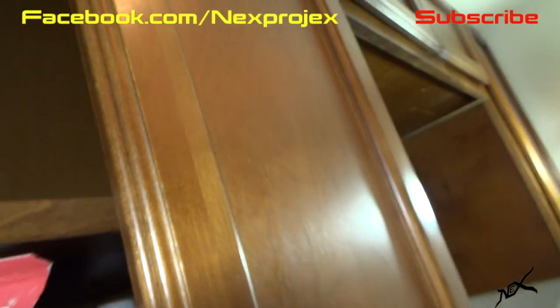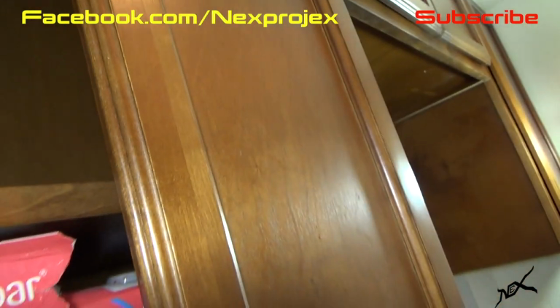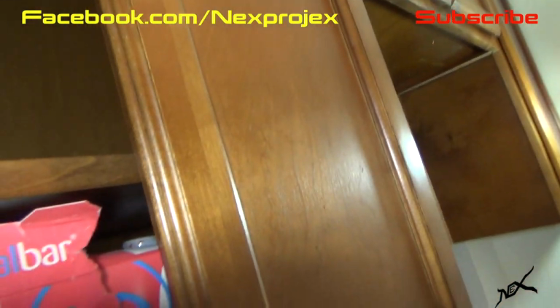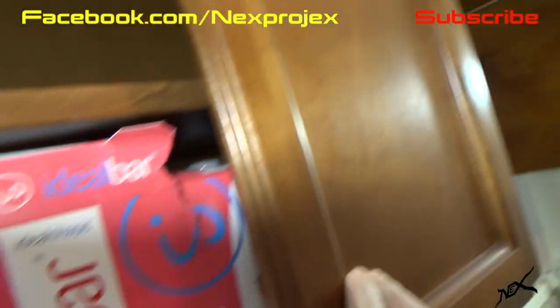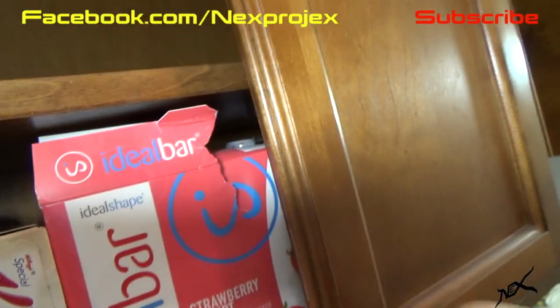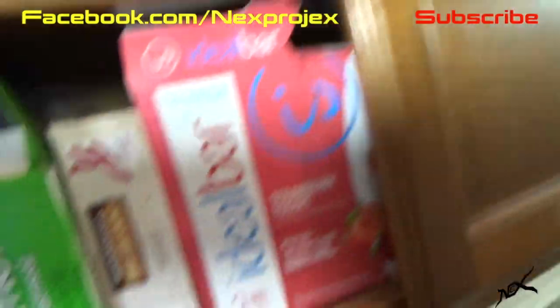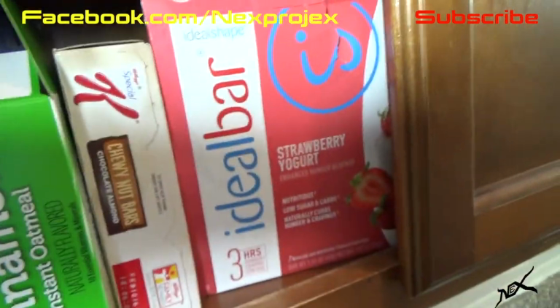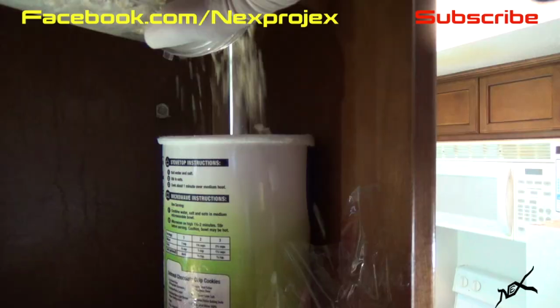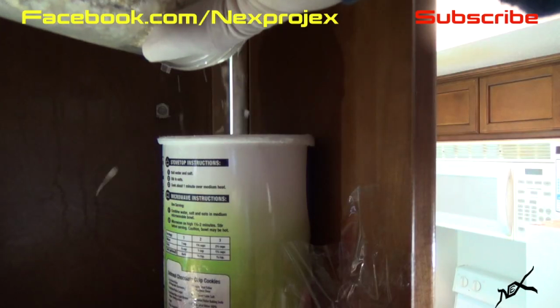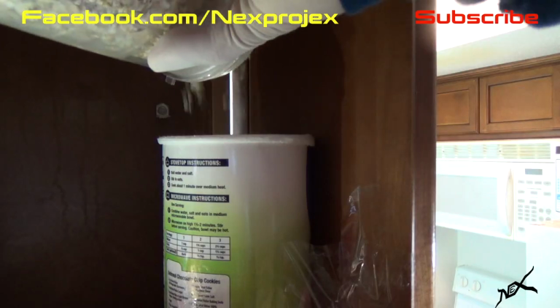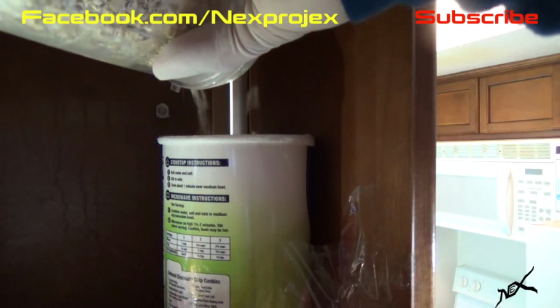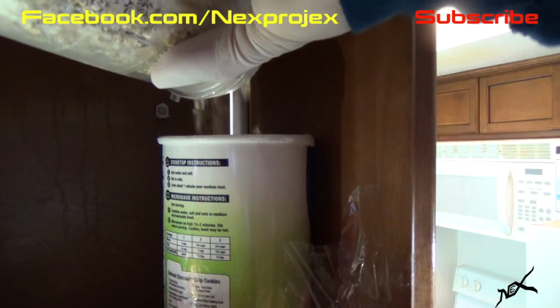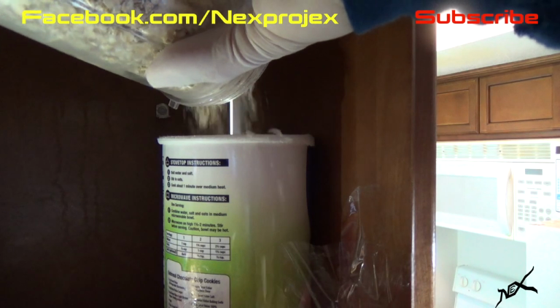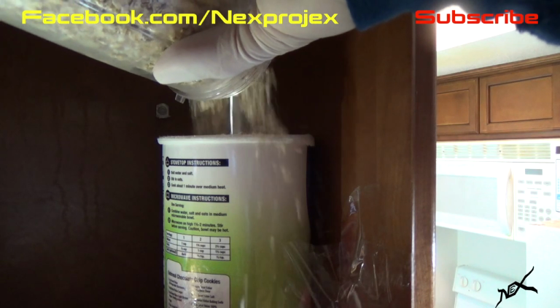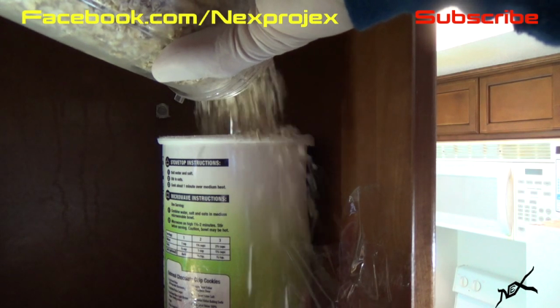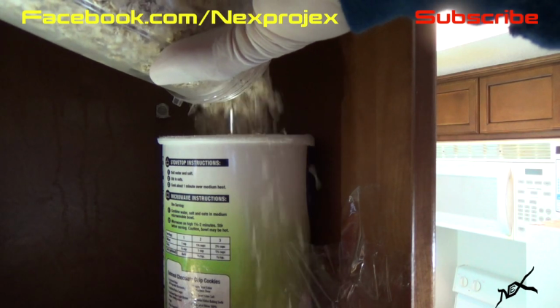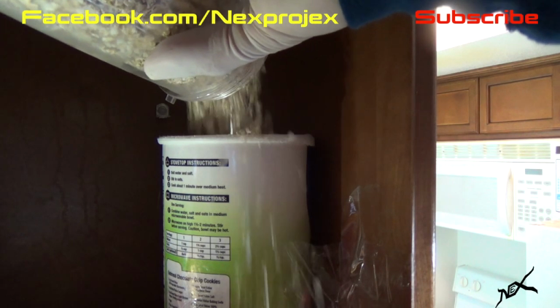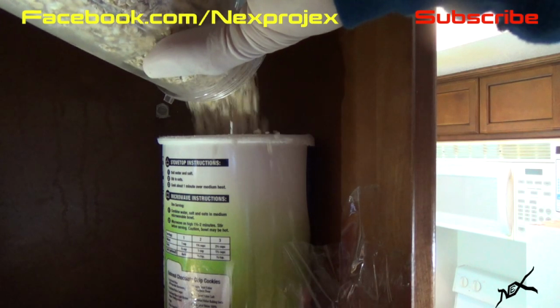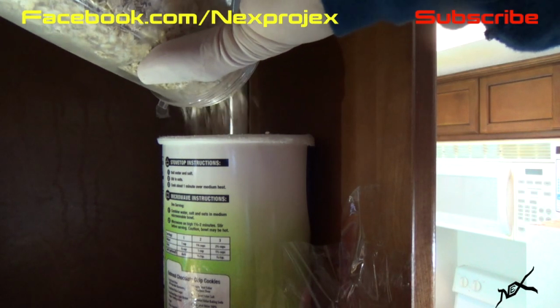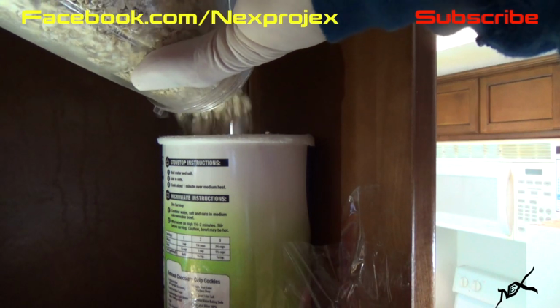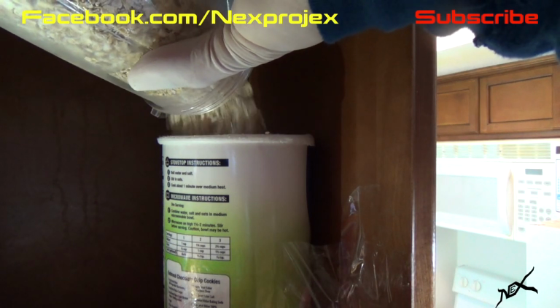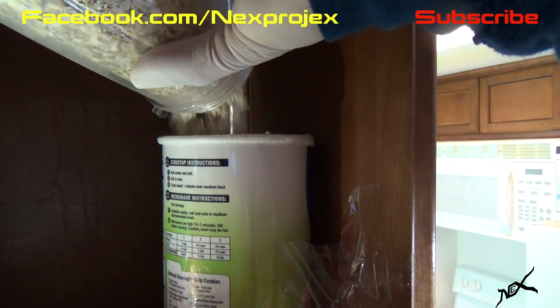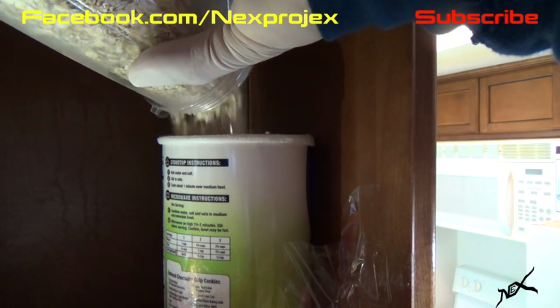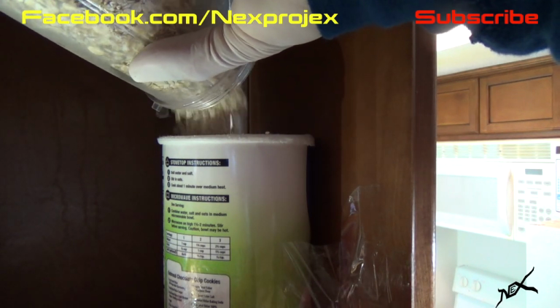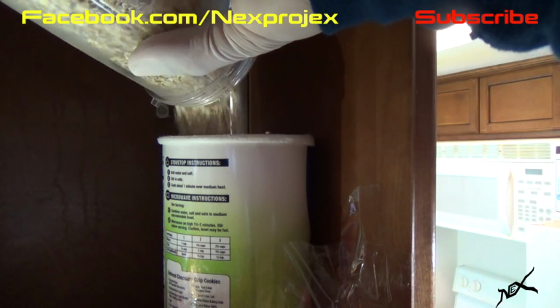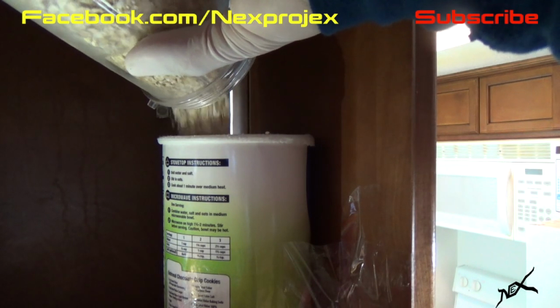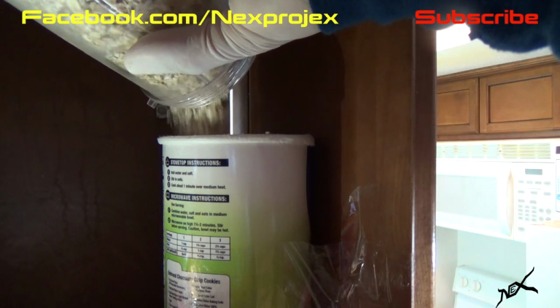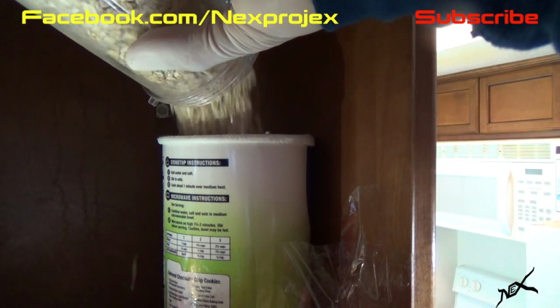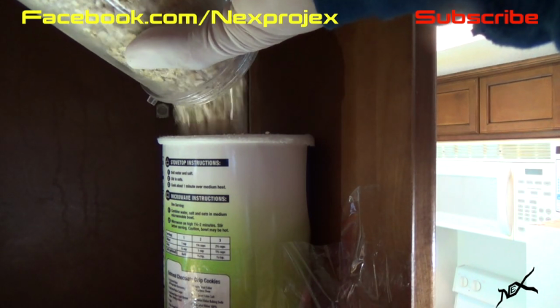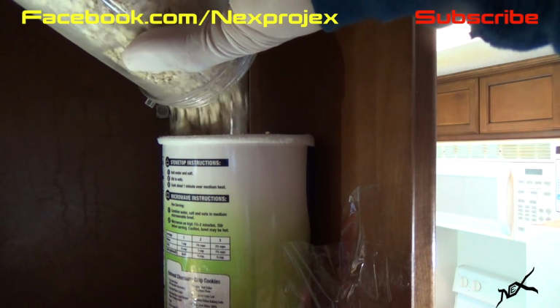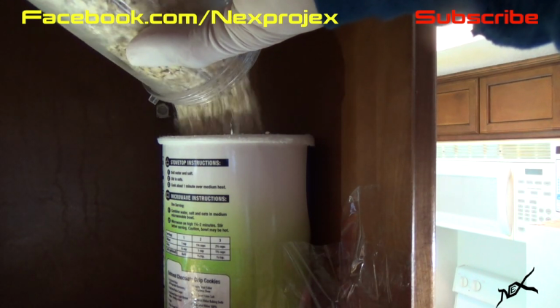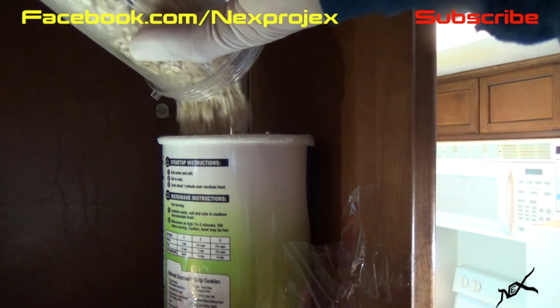Shut the door and add the oats back inside the can. It's just as simple as that. Now before we watch the demonstration, I'd like to take the opportunity to thank the awesome people at National Hair Centers.